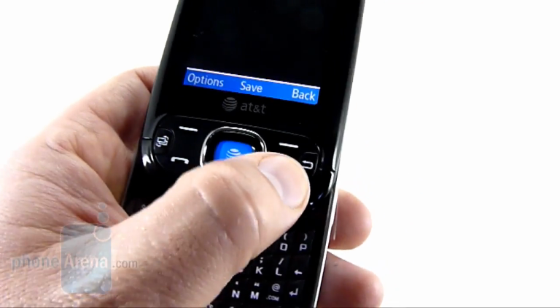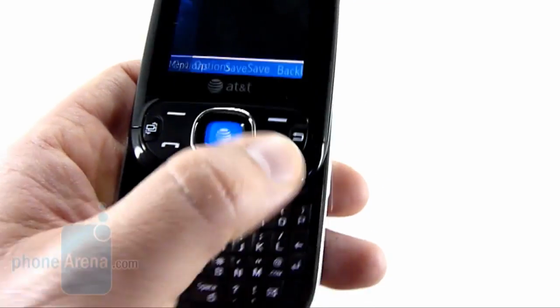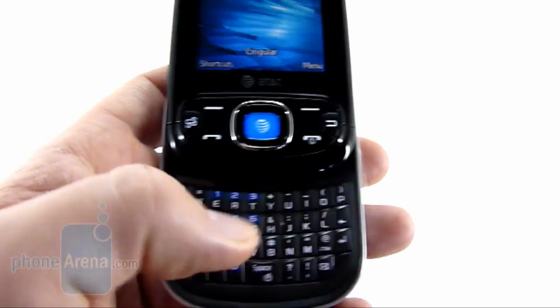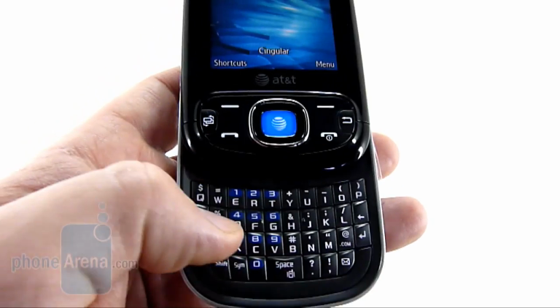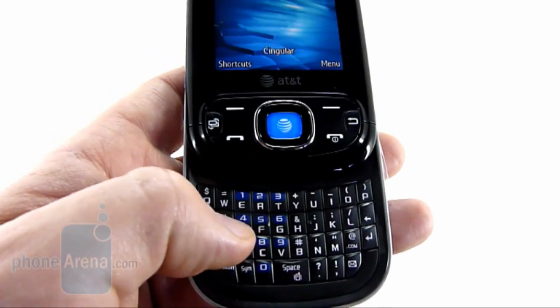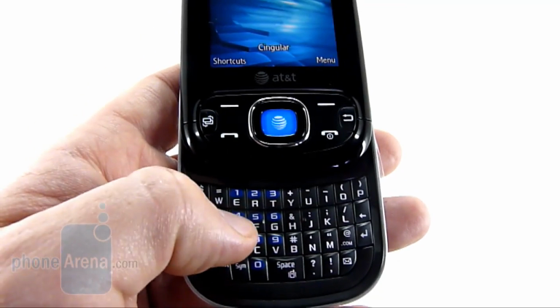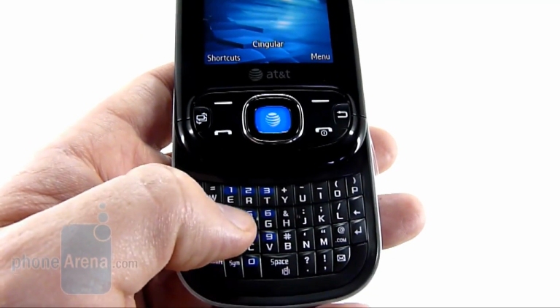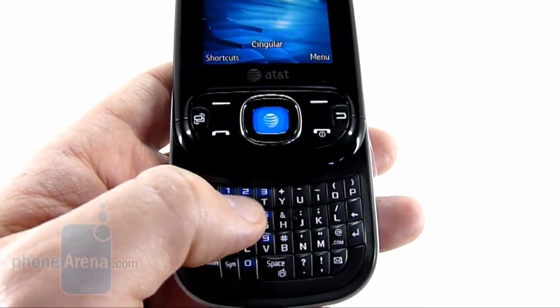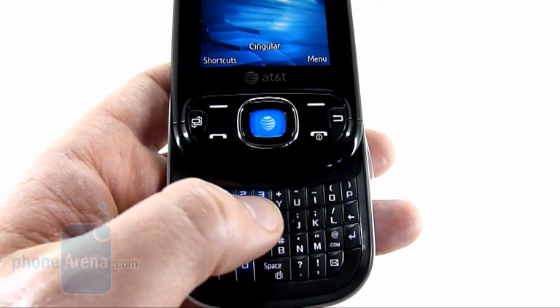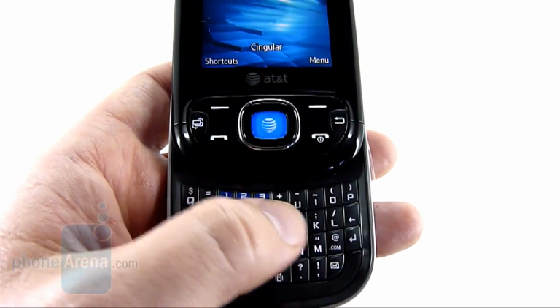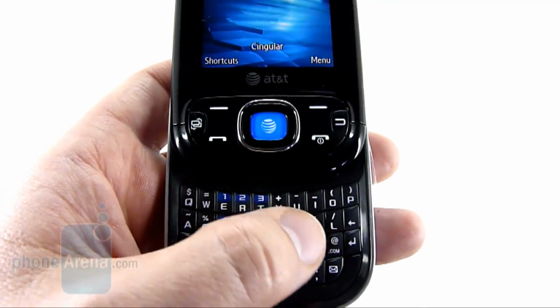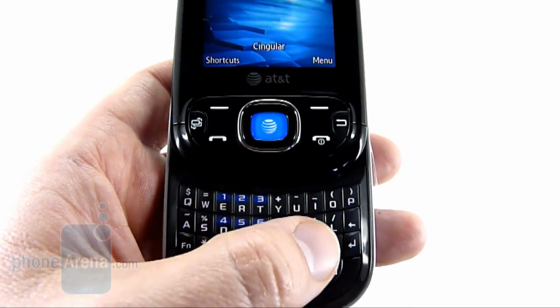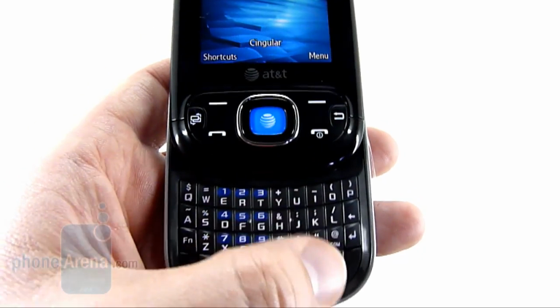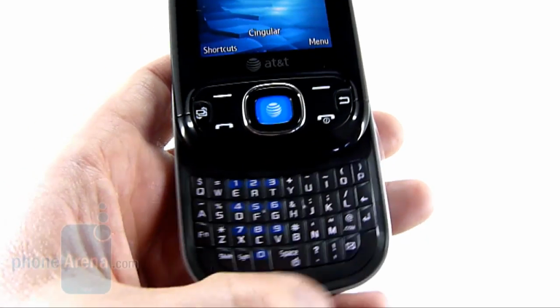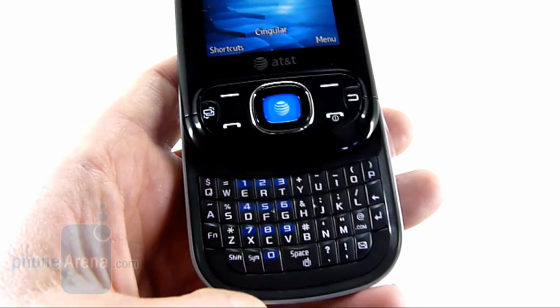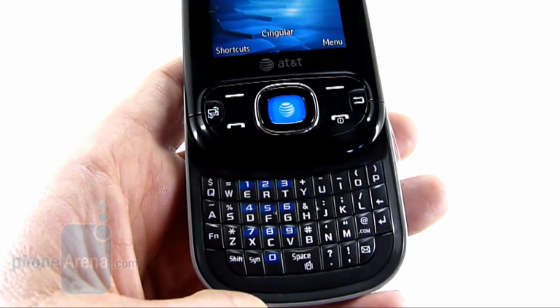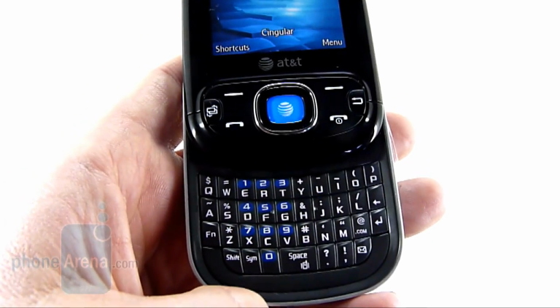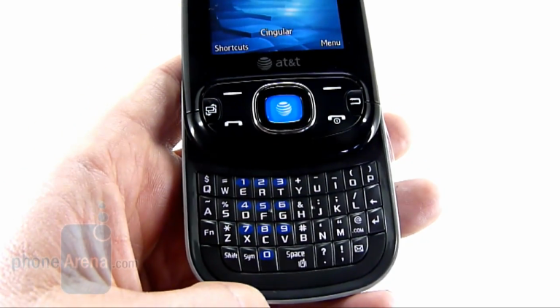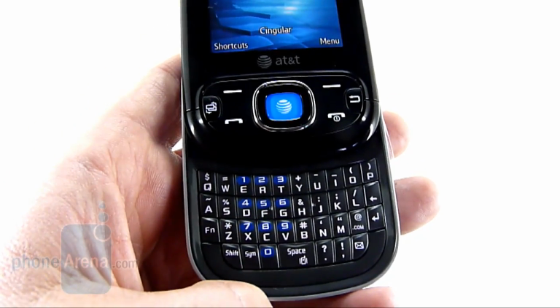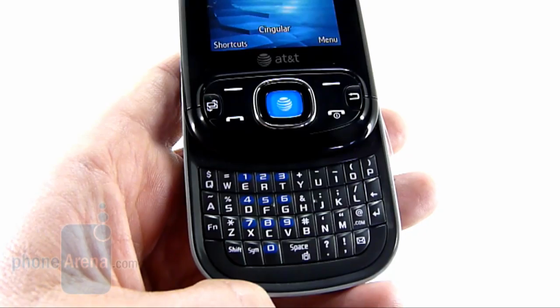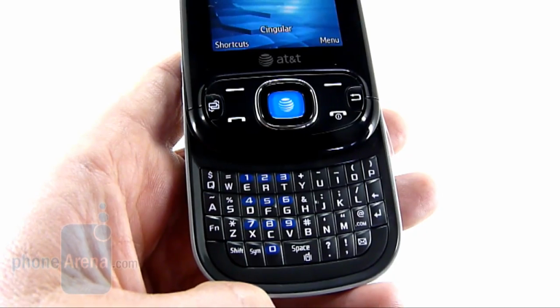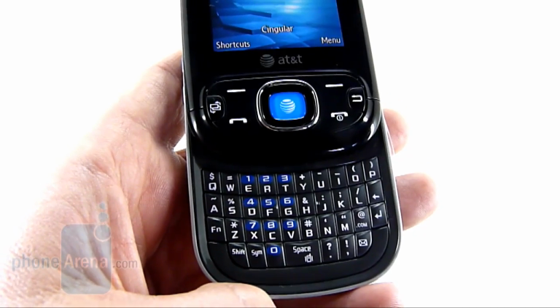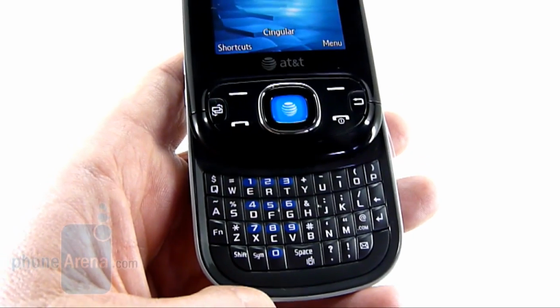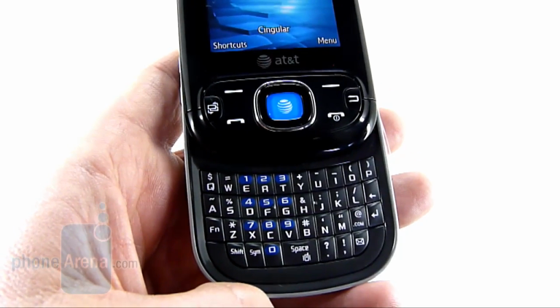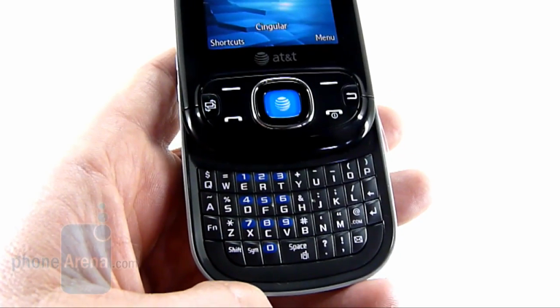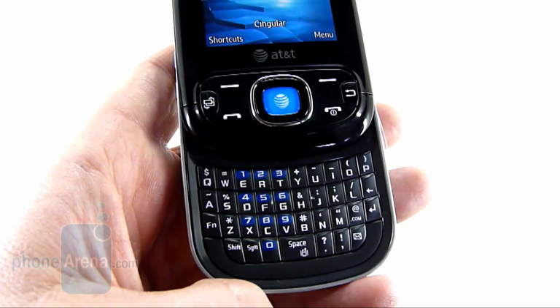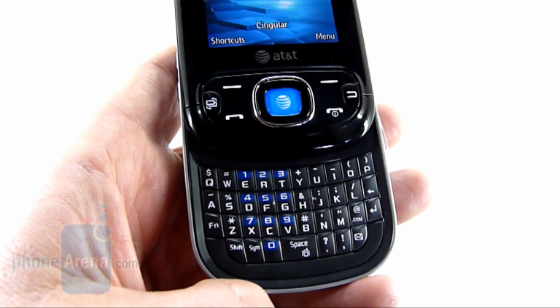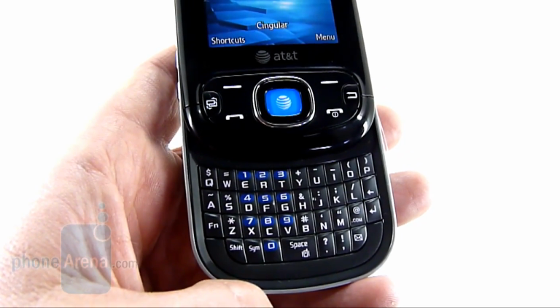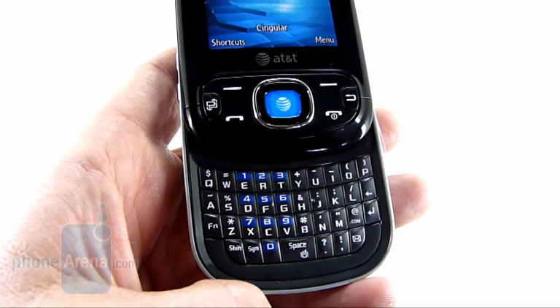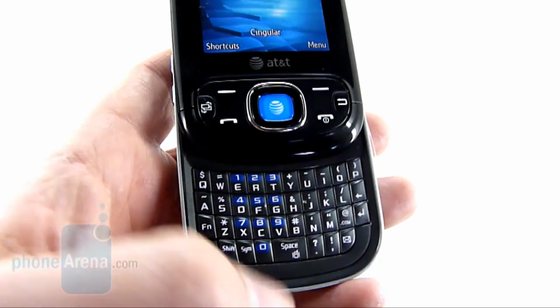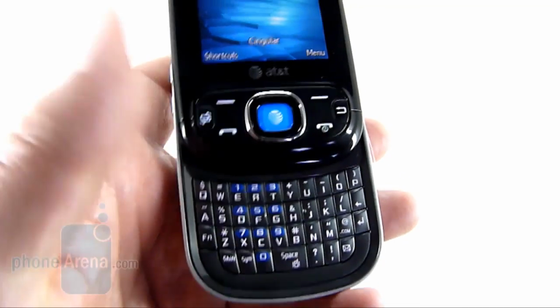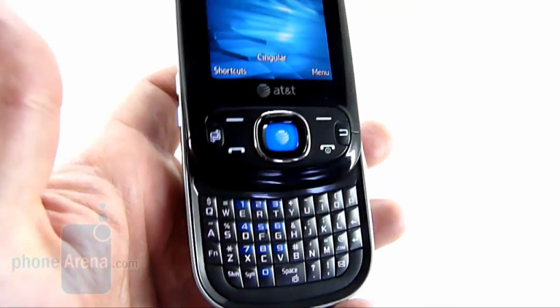Still, it's easy enough to type on, and for a low-end phone, we can't complain all that much.